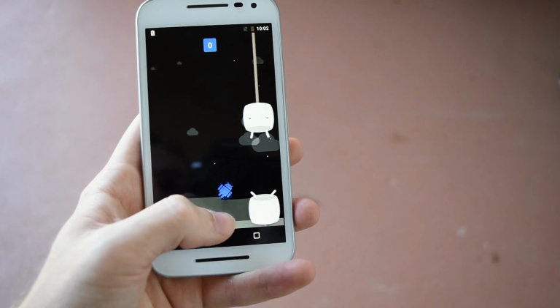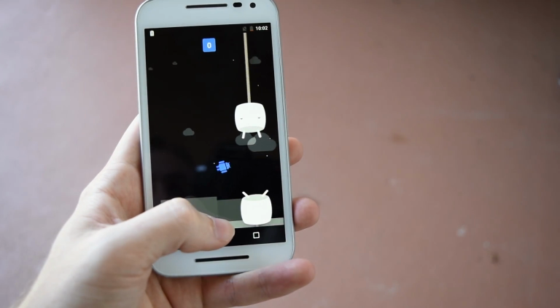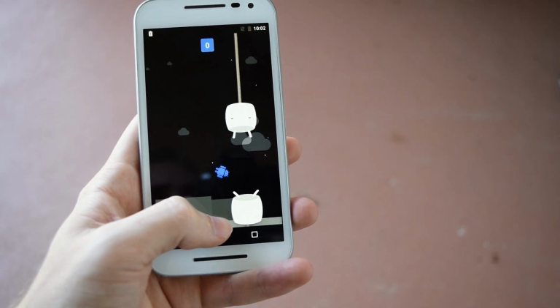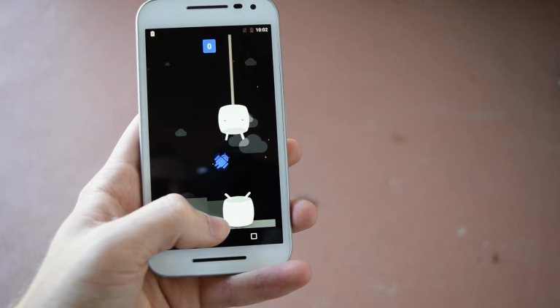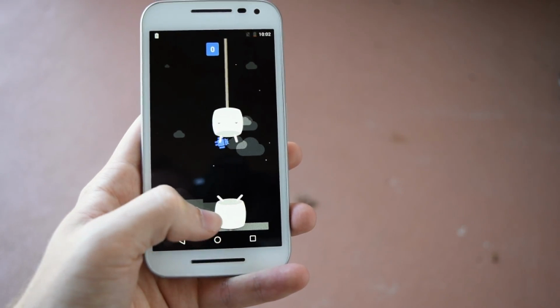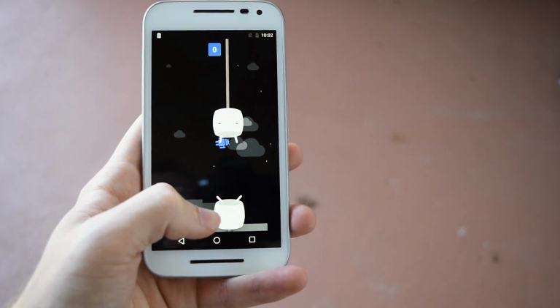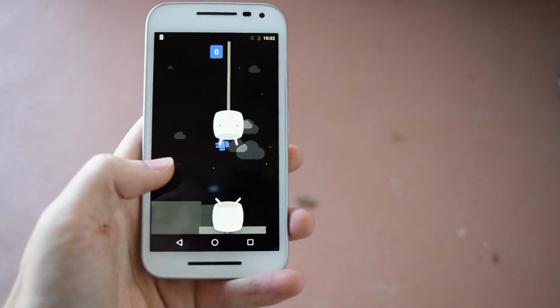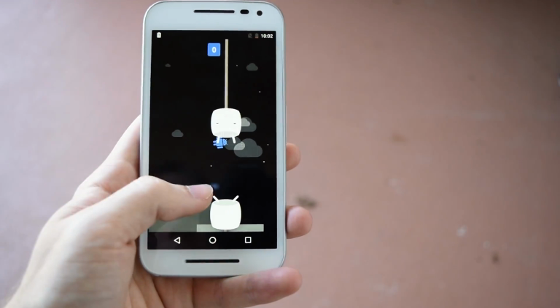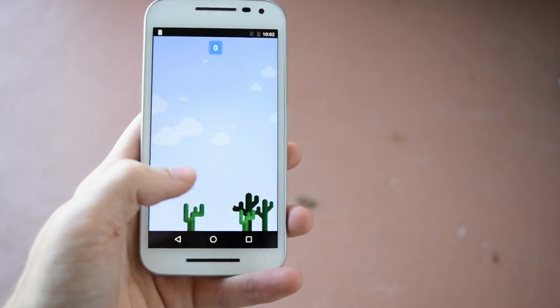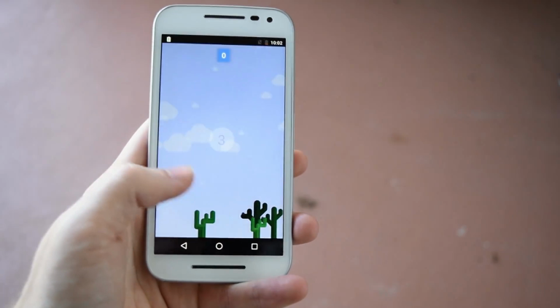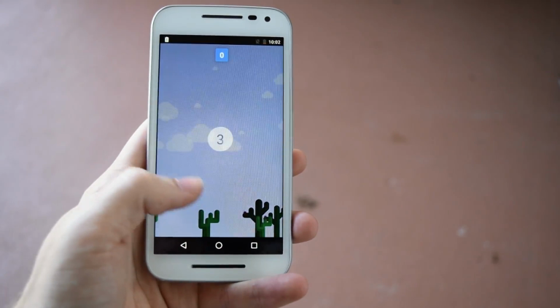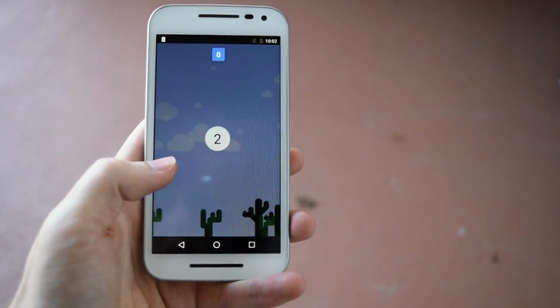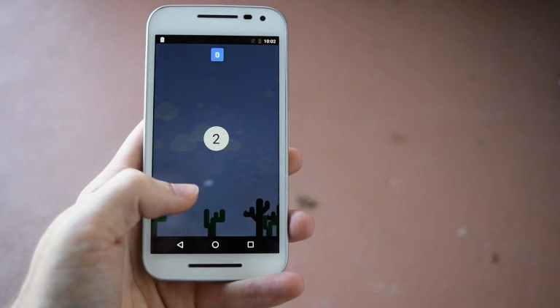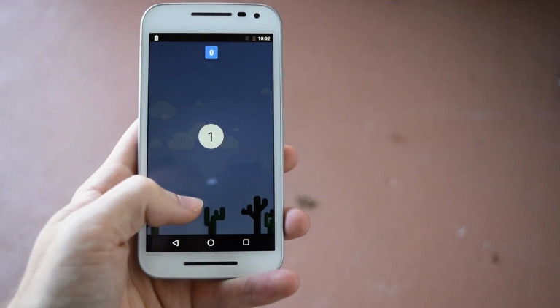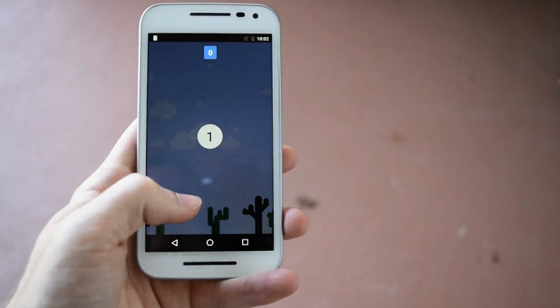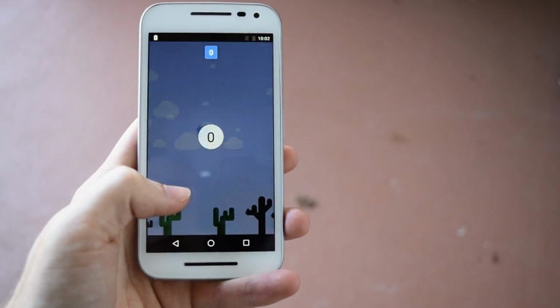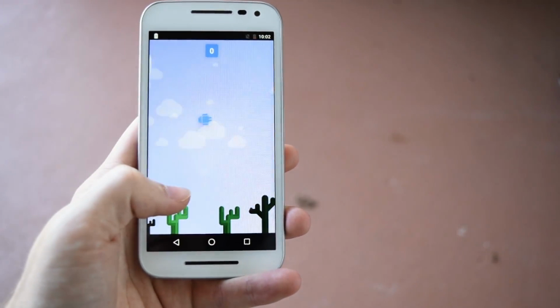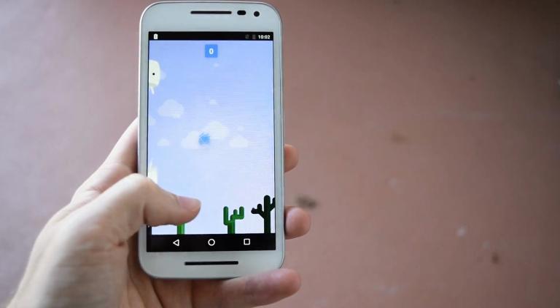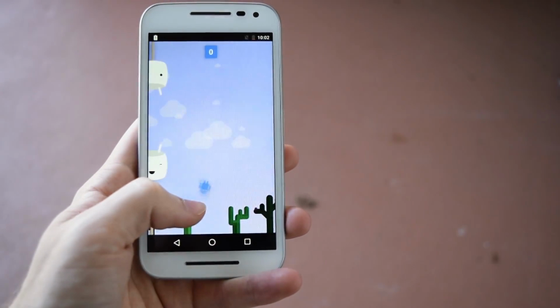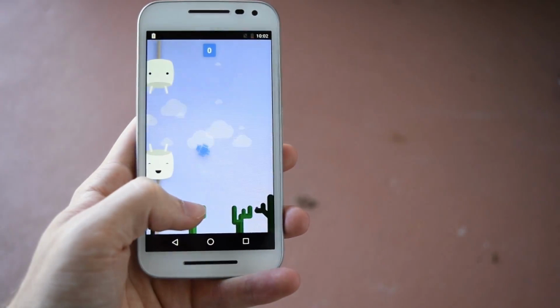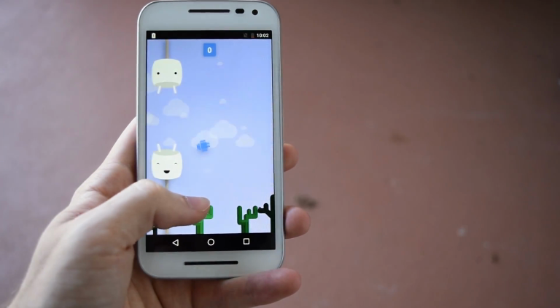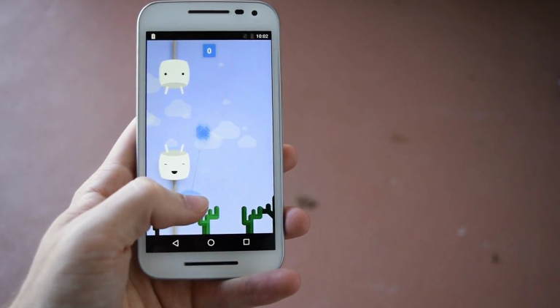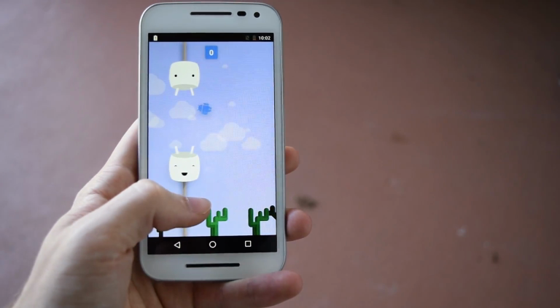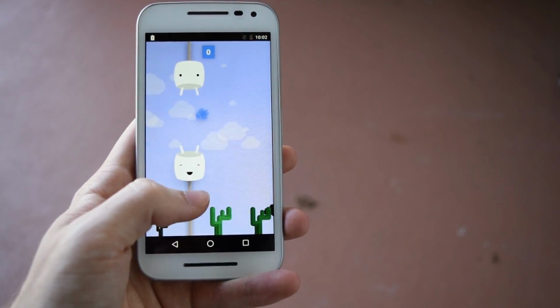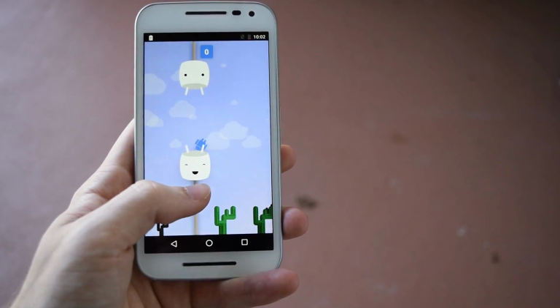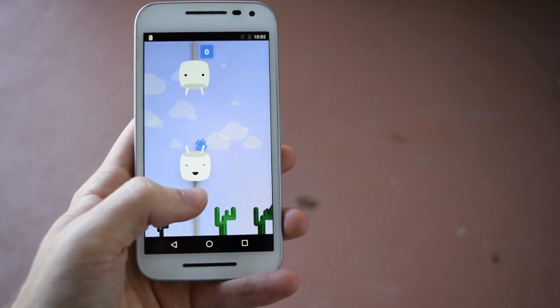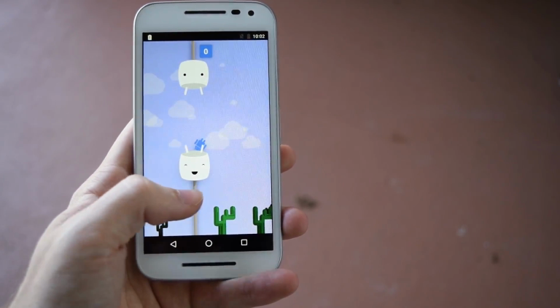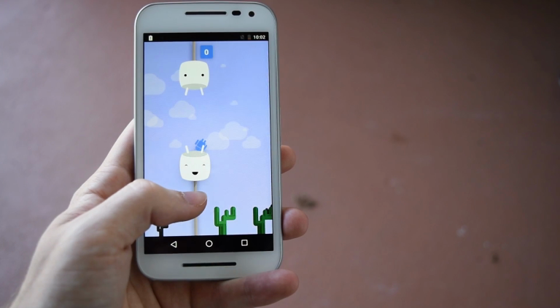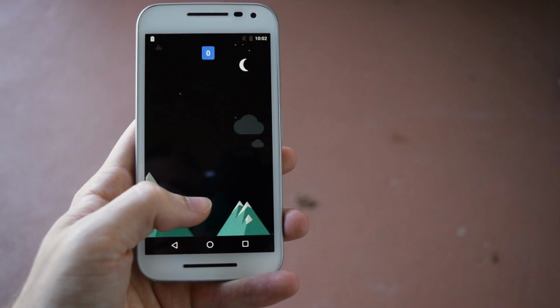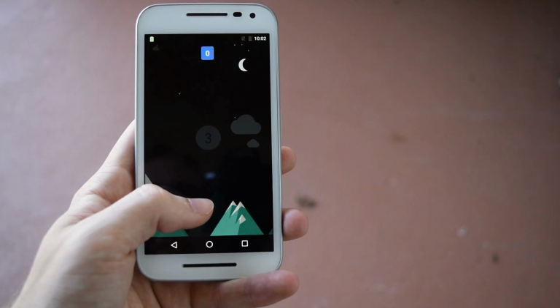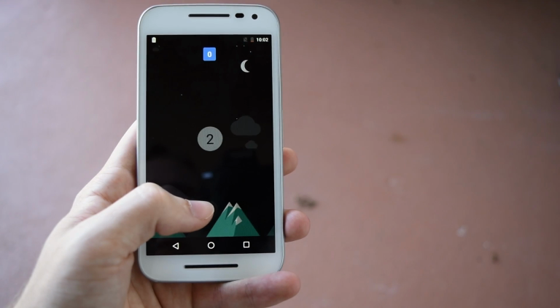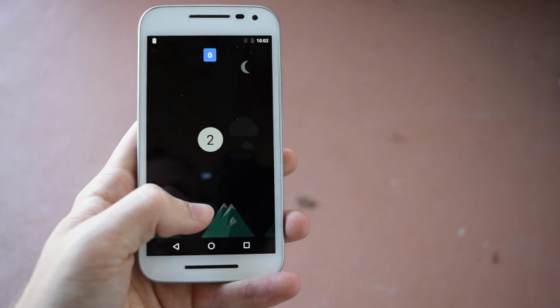I would imagine that we'll get a nice running Android 6.0 build before Motorola releases one.